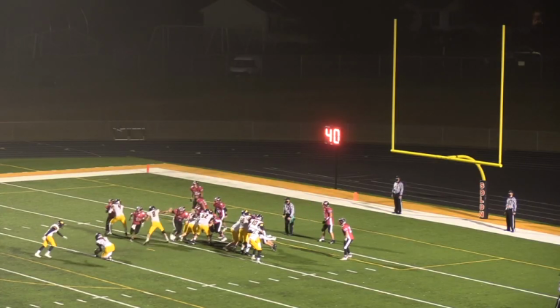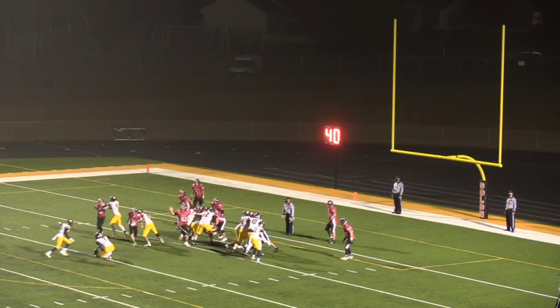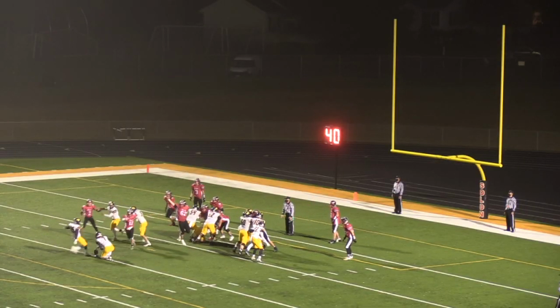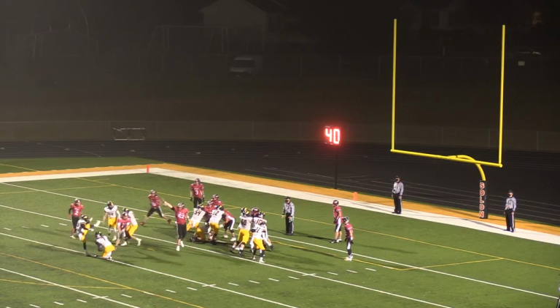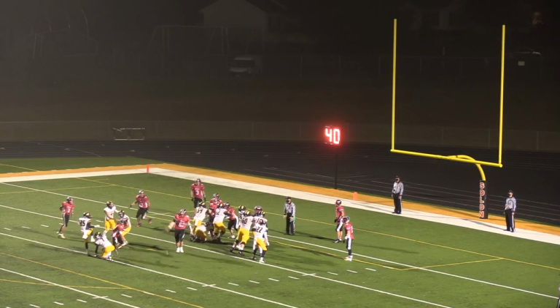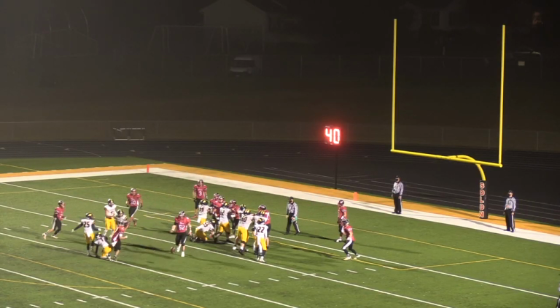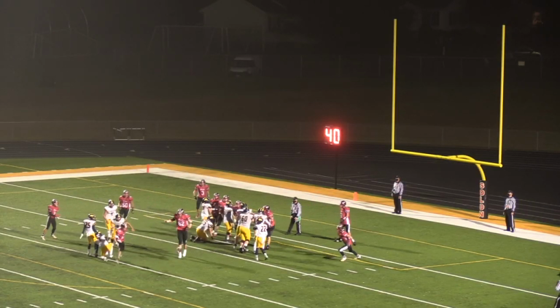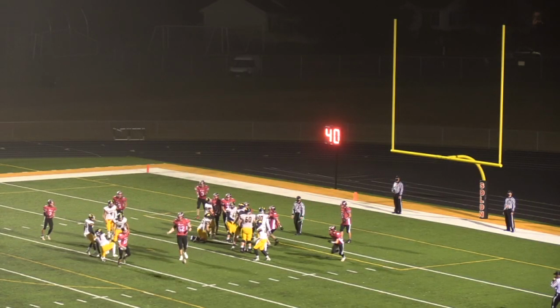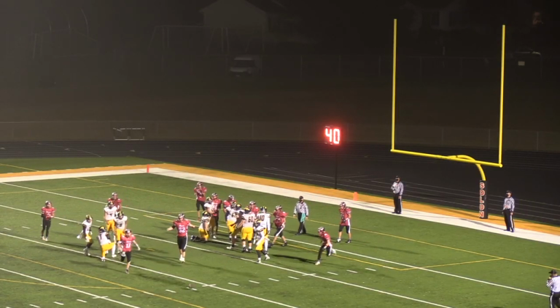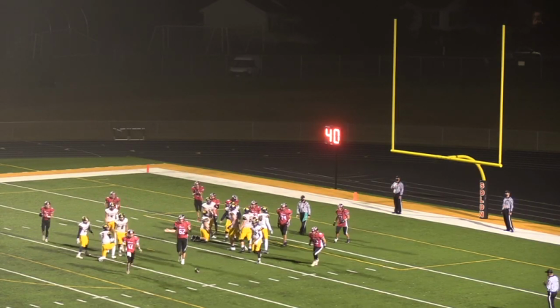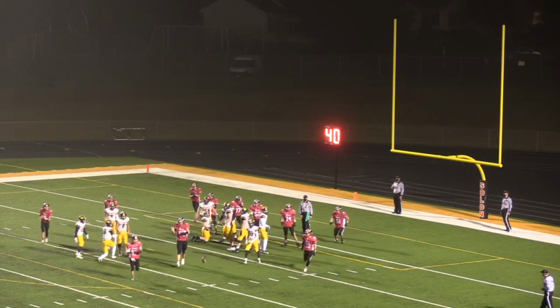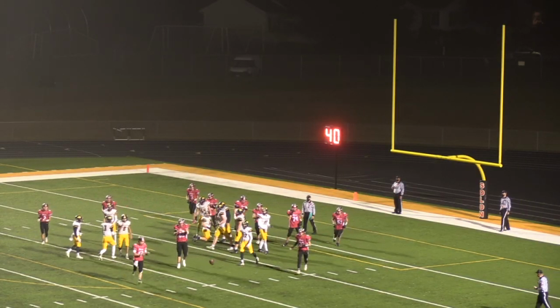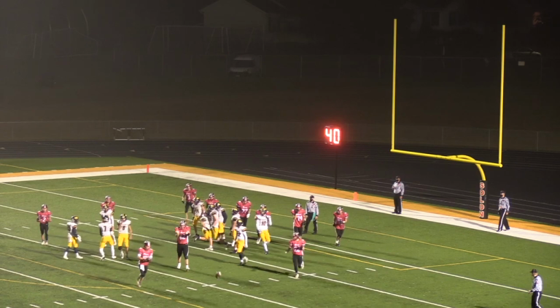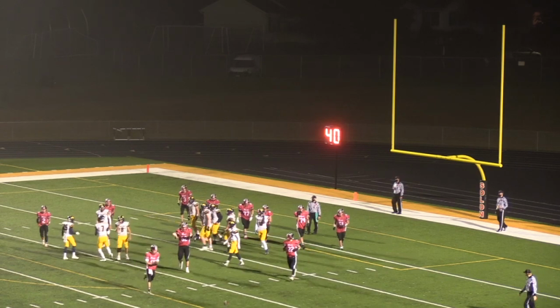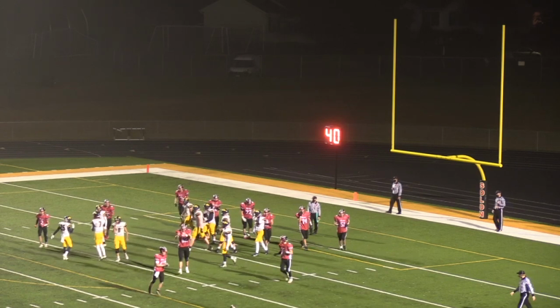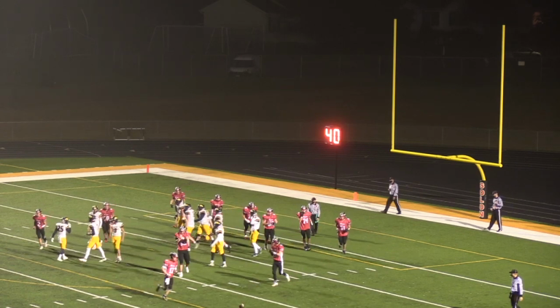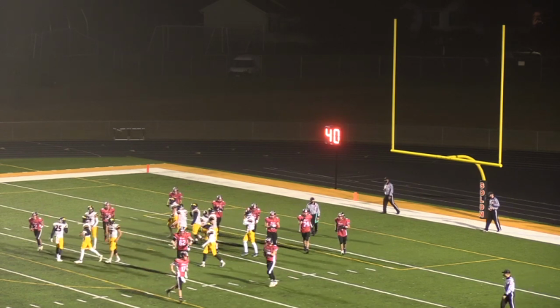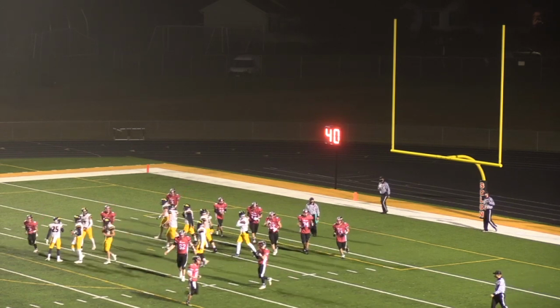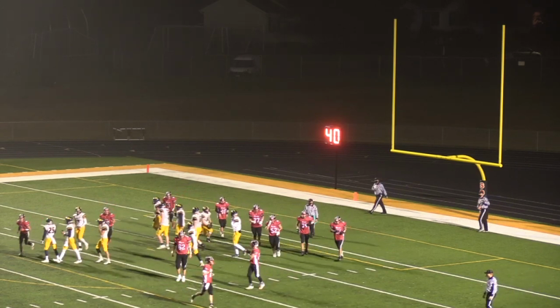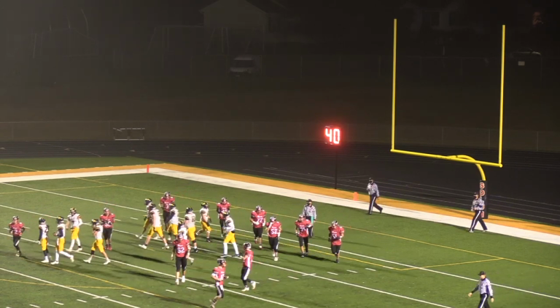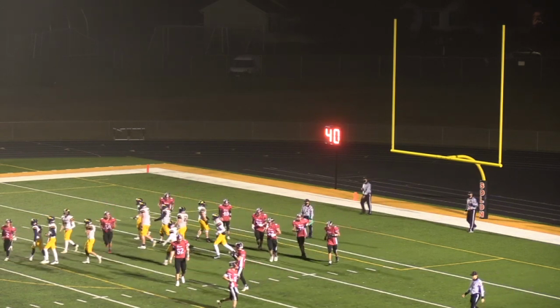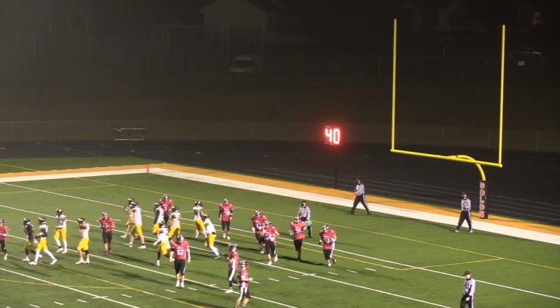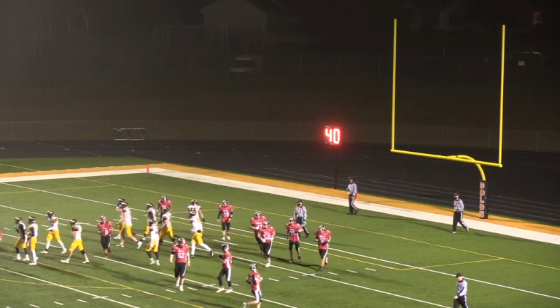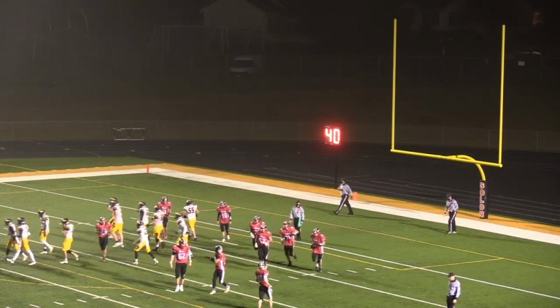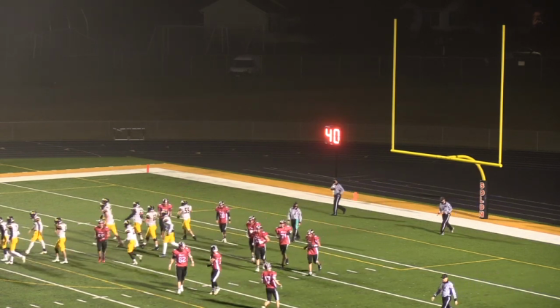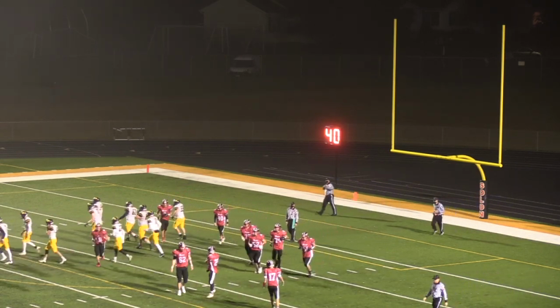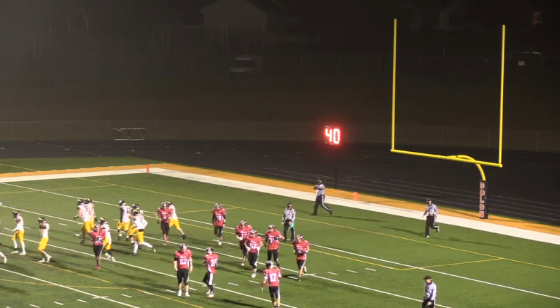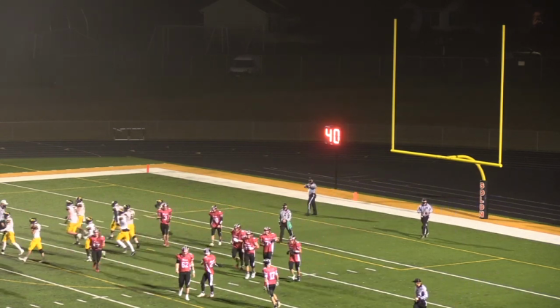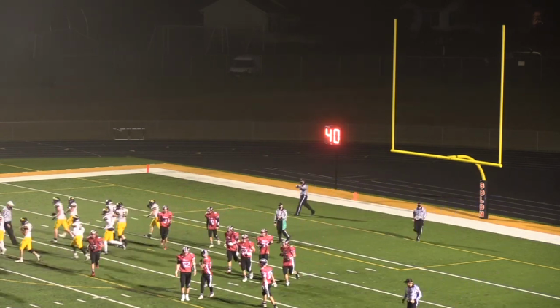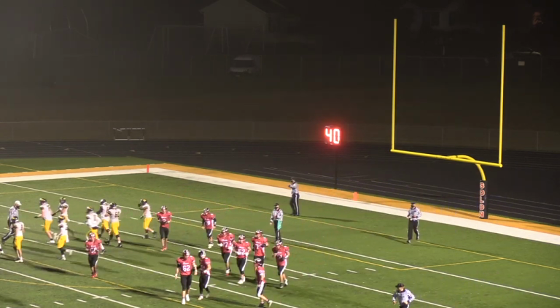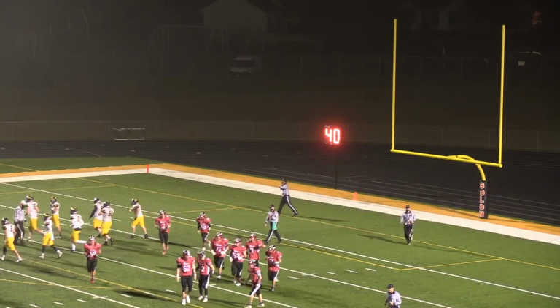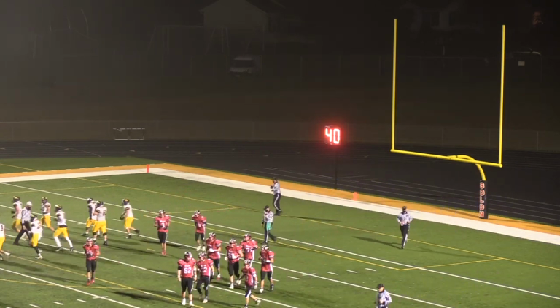Snap down, good pressure, and it is blocked. Bowie and Belk both got in there, and the extra point is blocked.